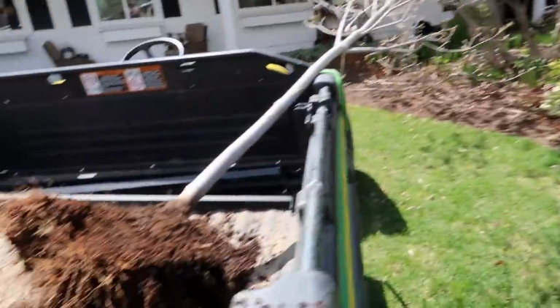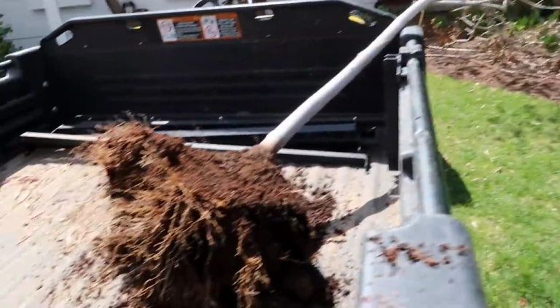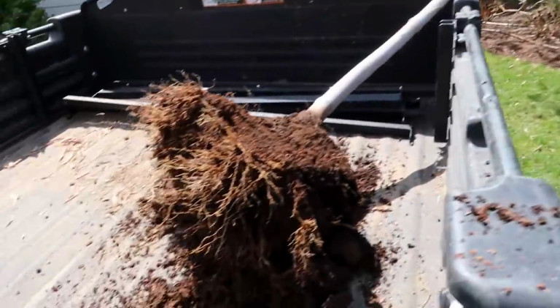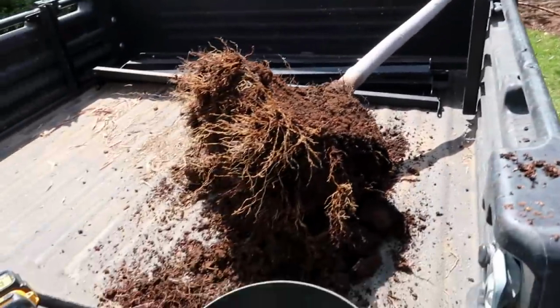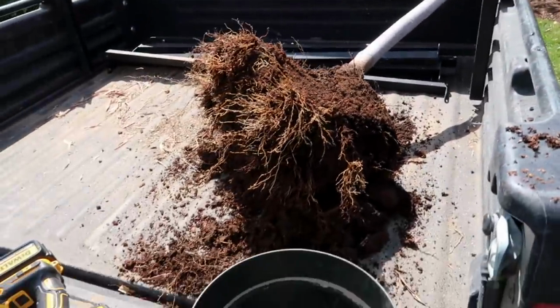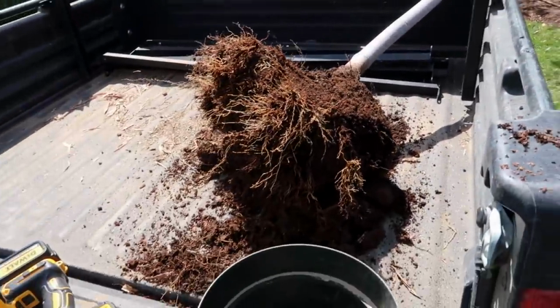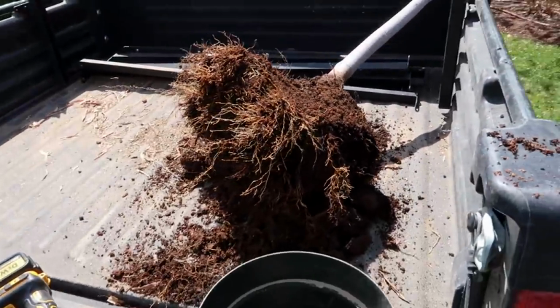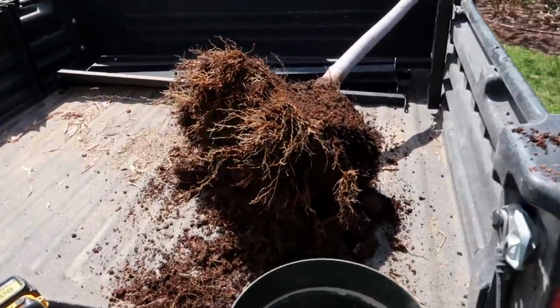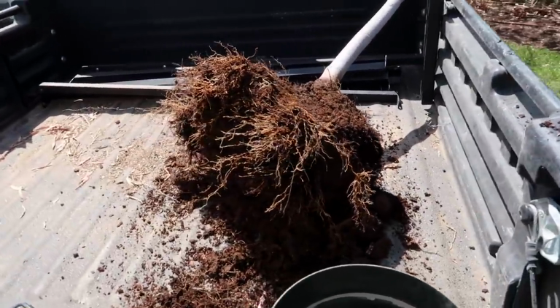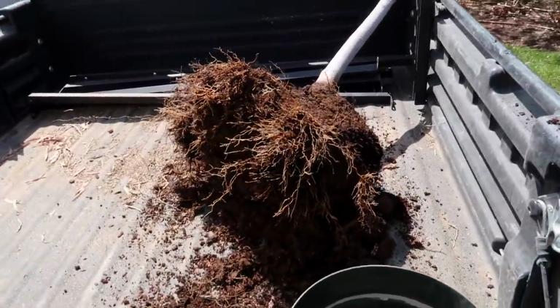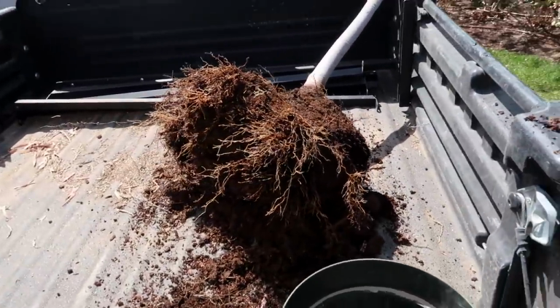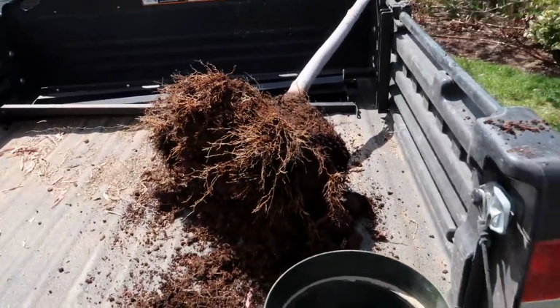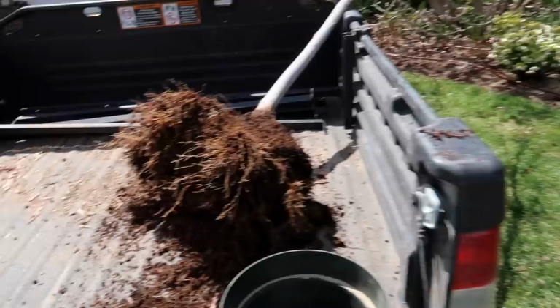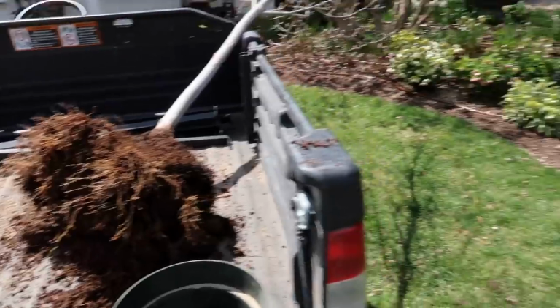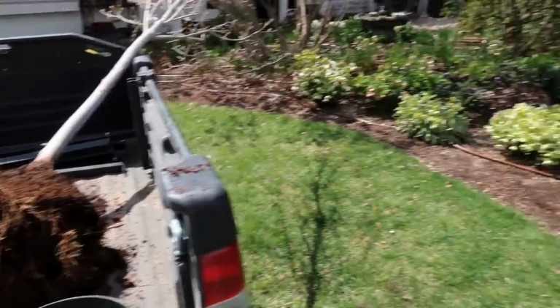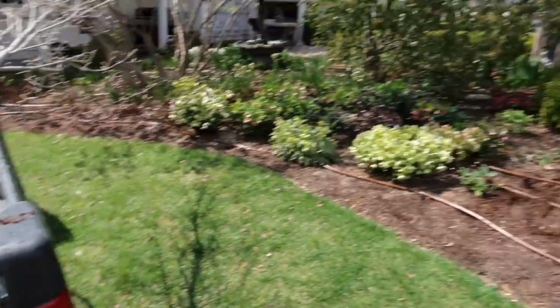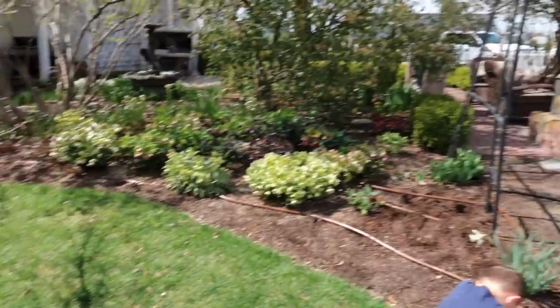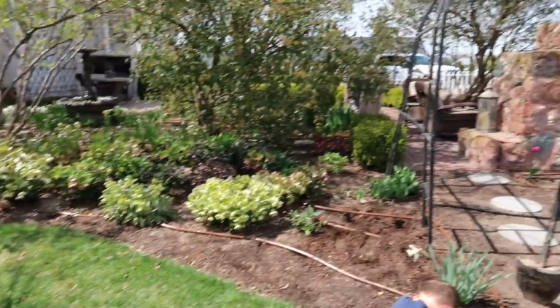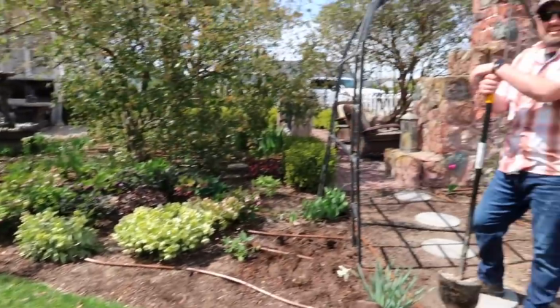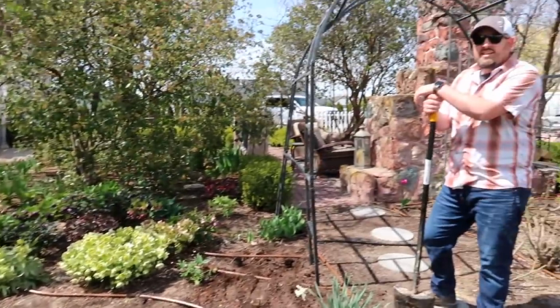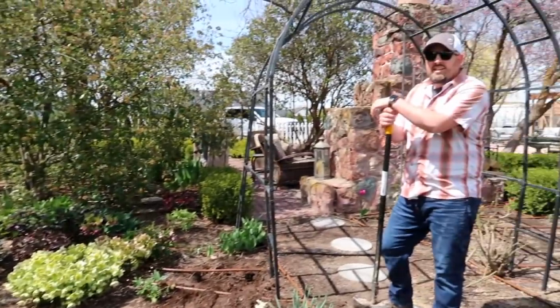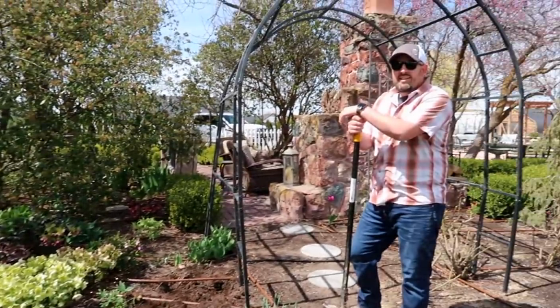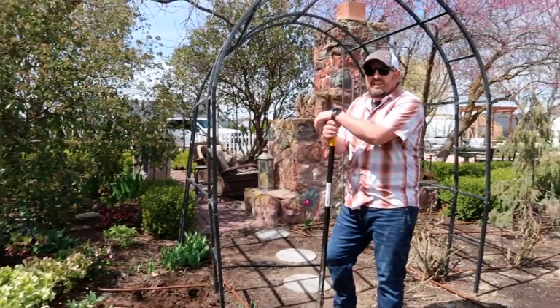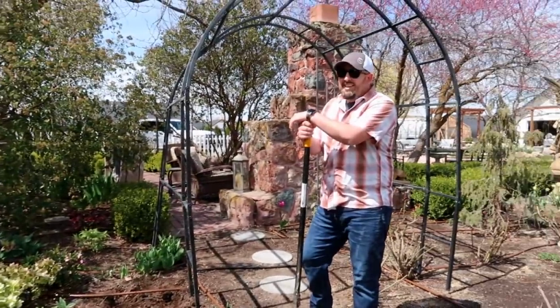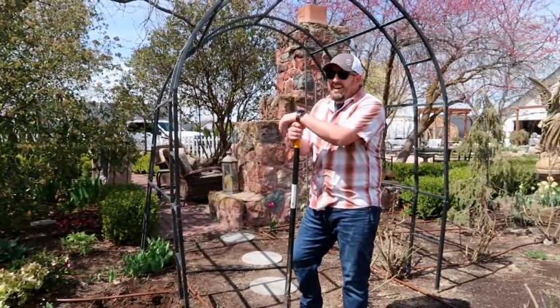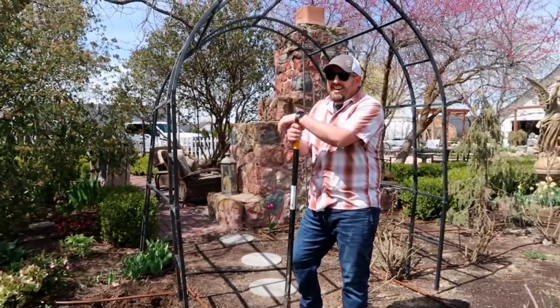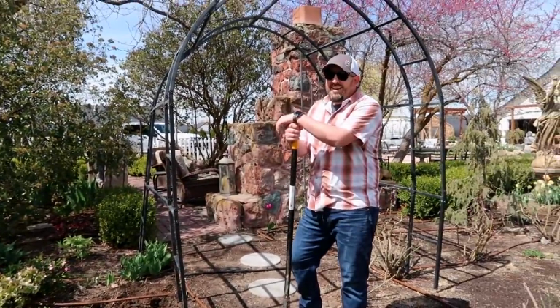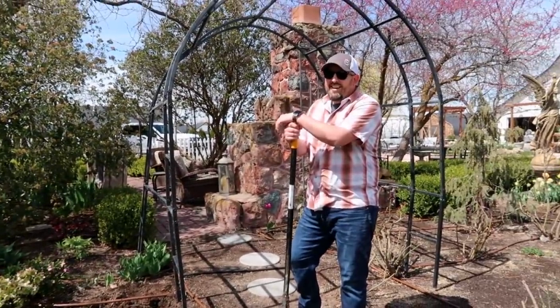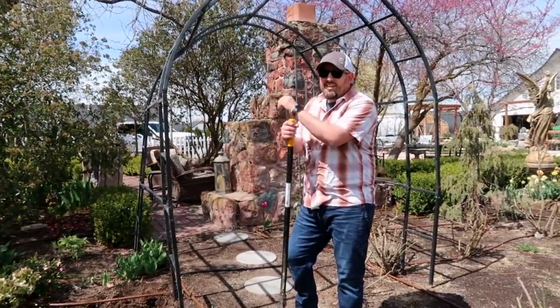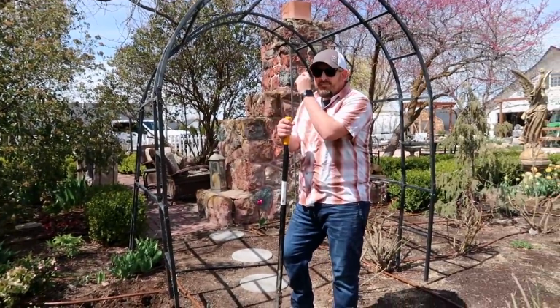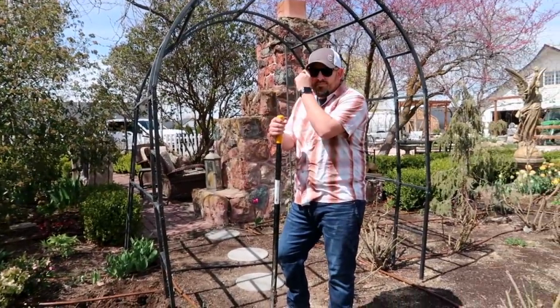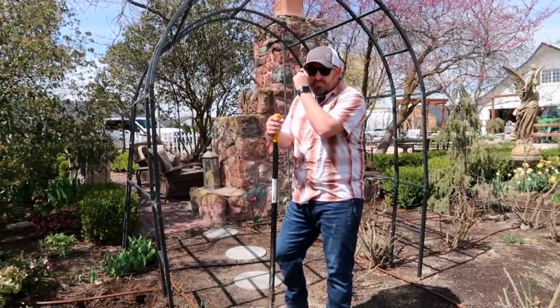Don't you remember the root ball being way bigger? It was like one of those super big heavy 20-gallon trees. Maybe that's why it wasn't doing well.